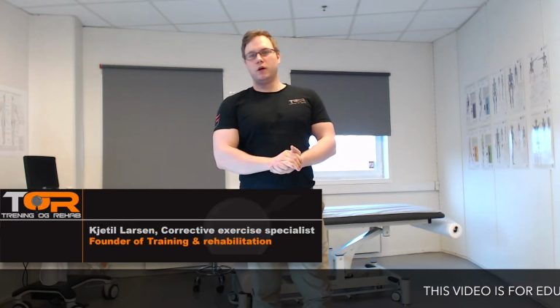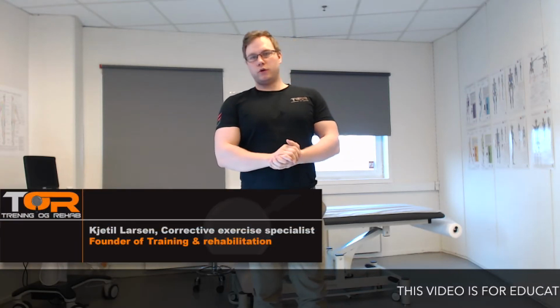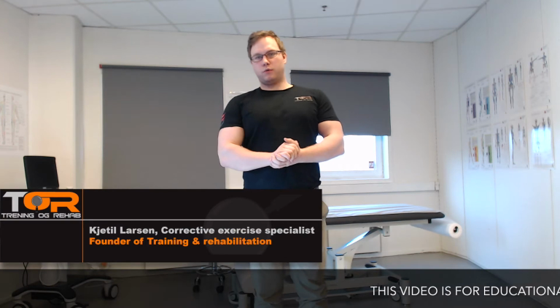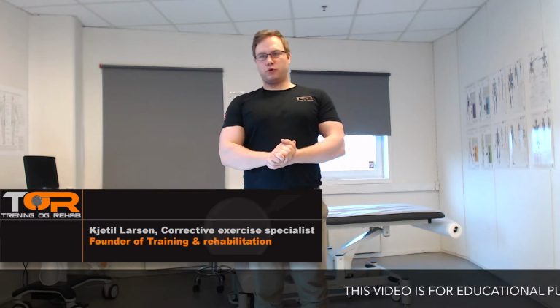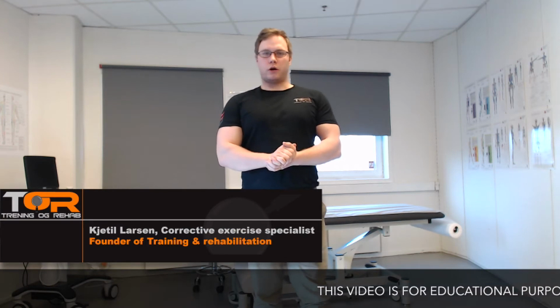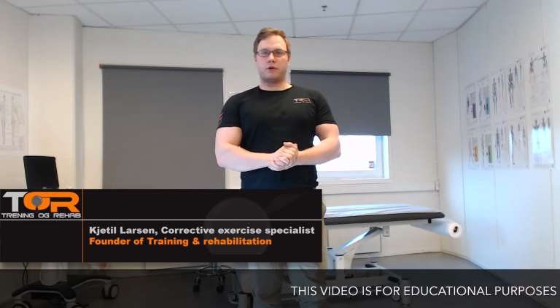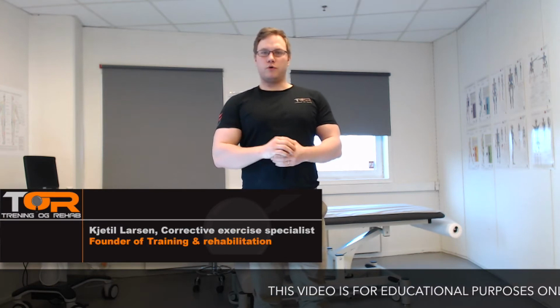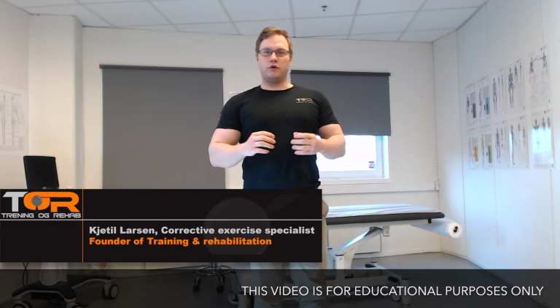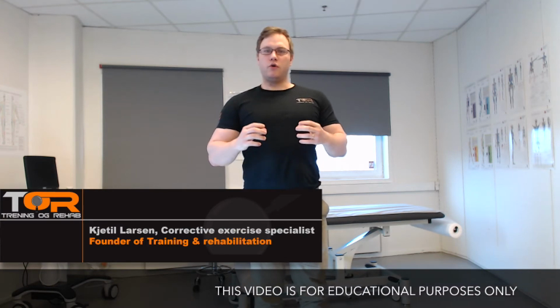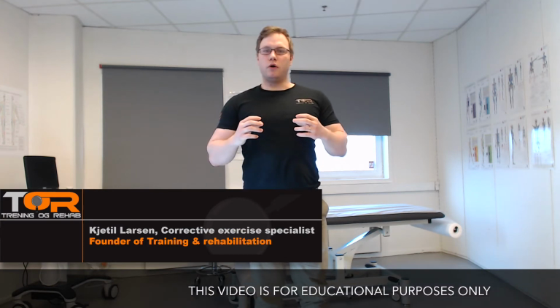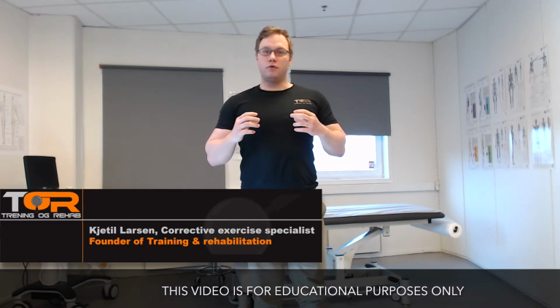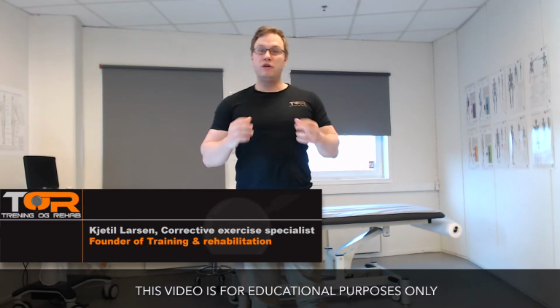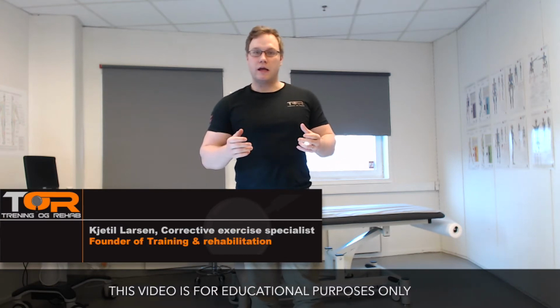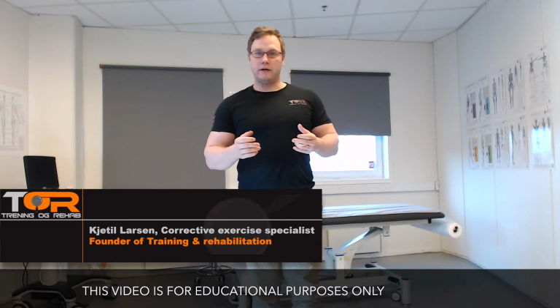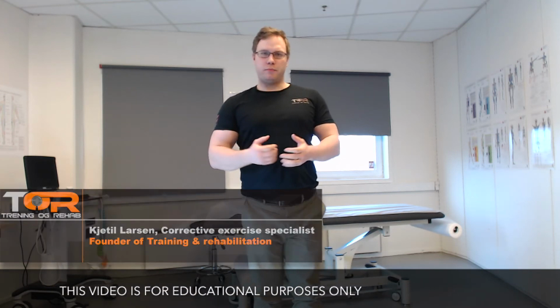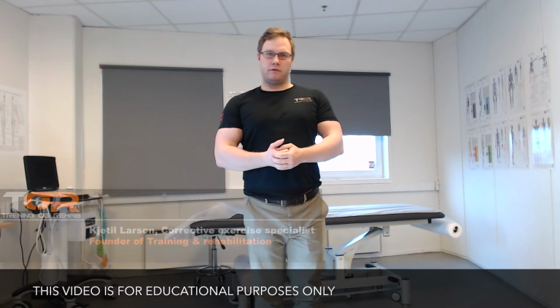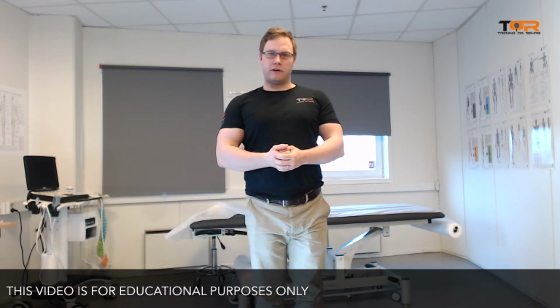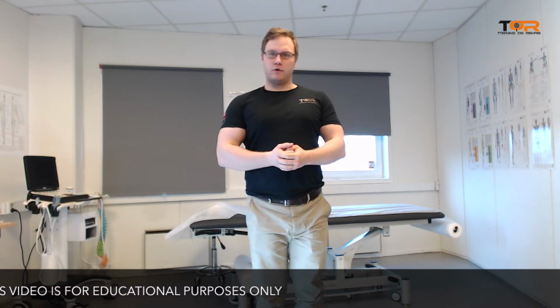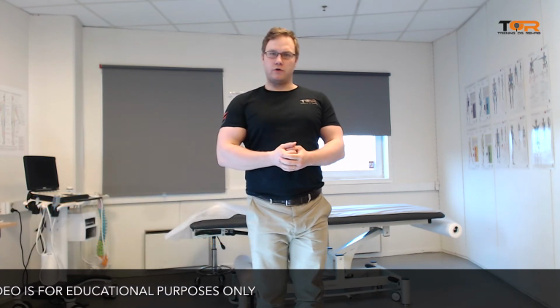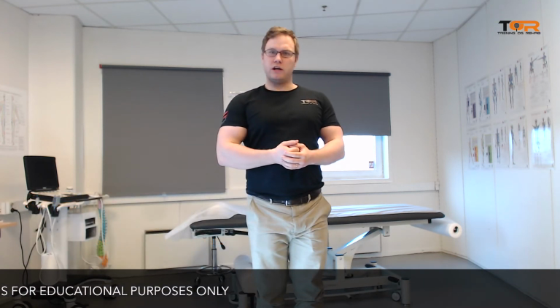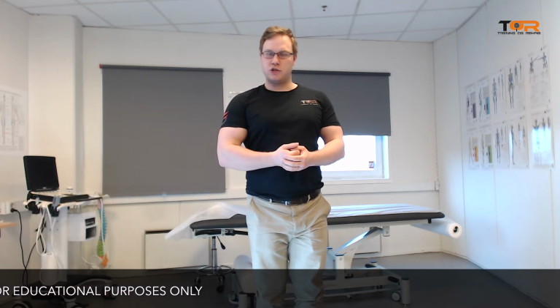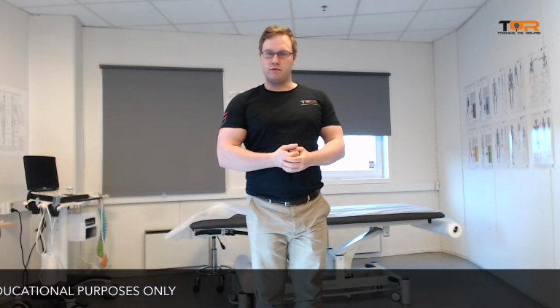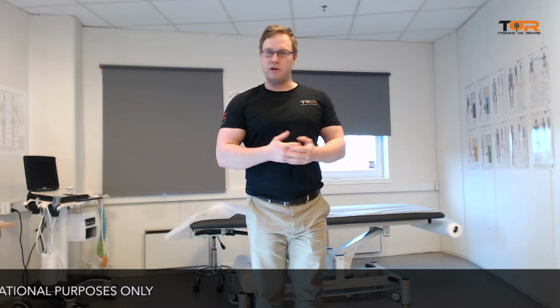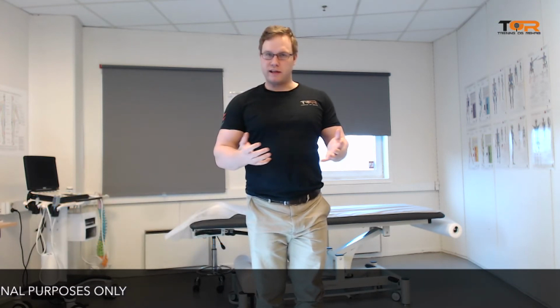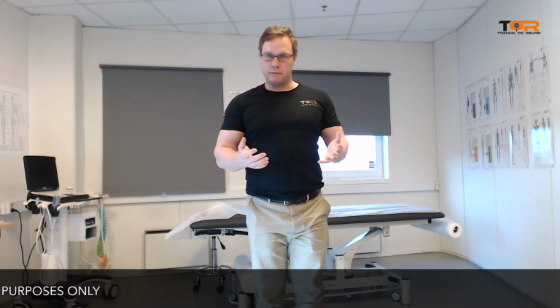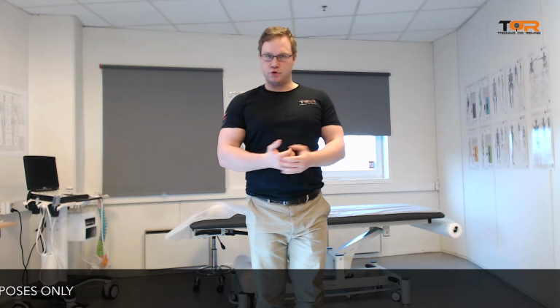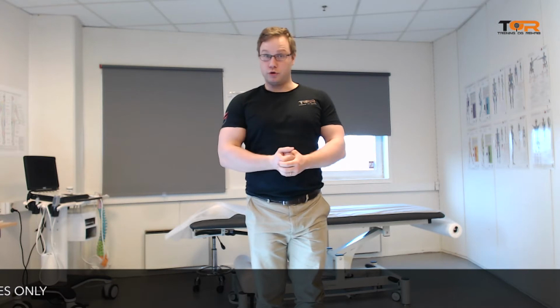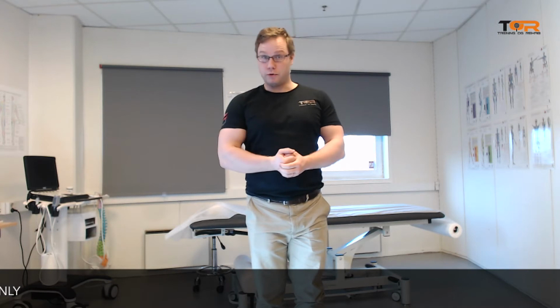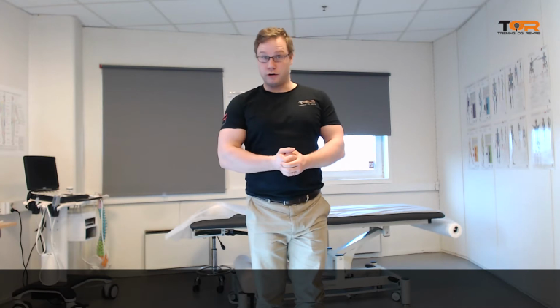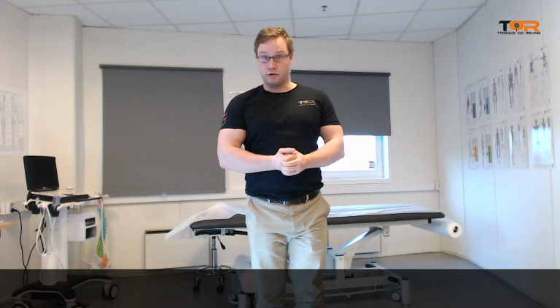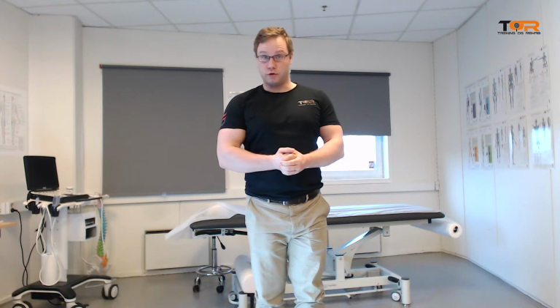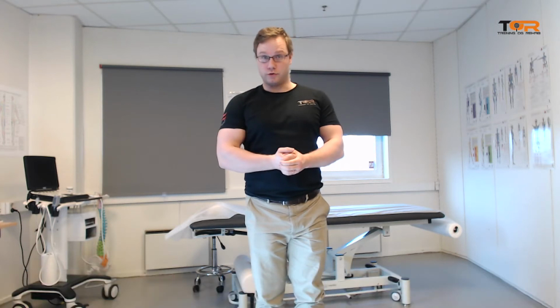Today I want to talk about how you can realign your pelvis and how you can re-achieve or re-establish your lumbosacral lordosis.